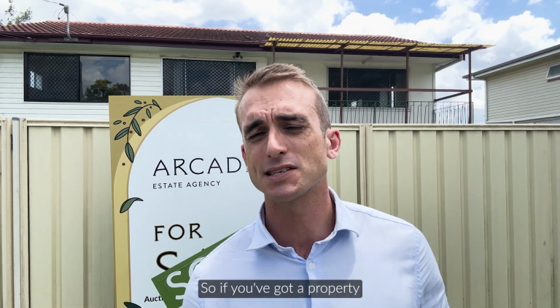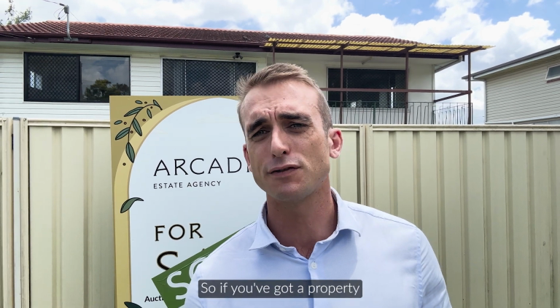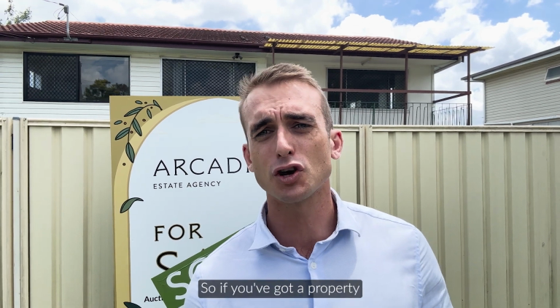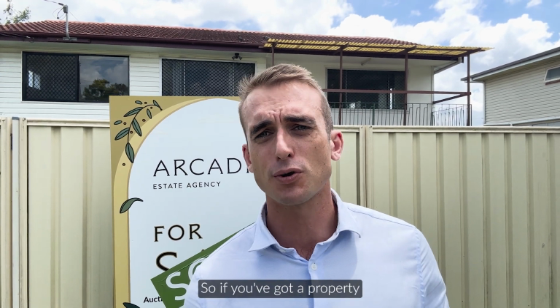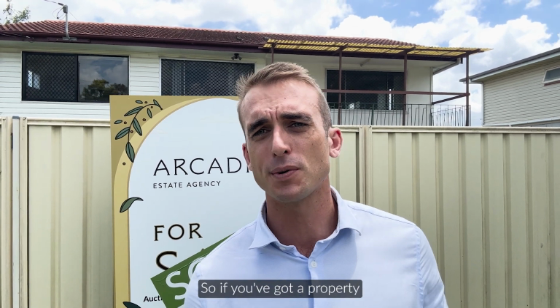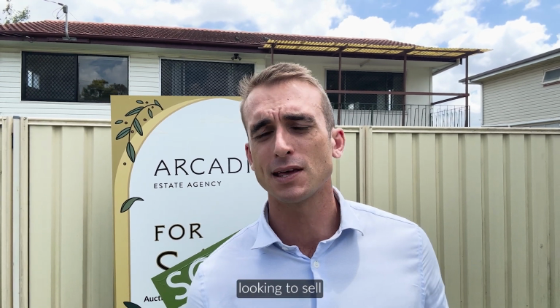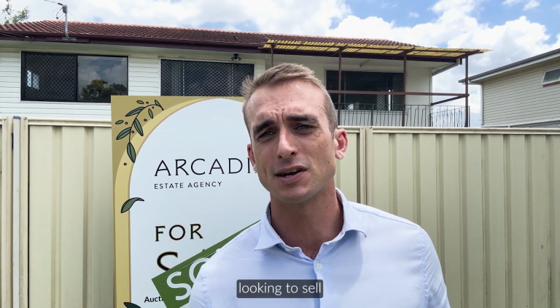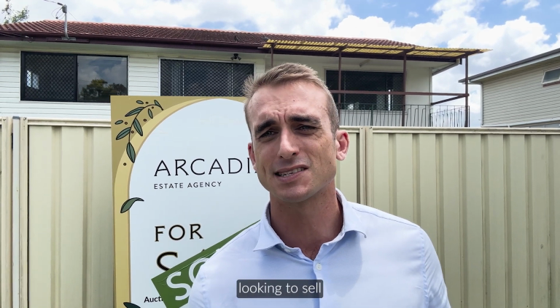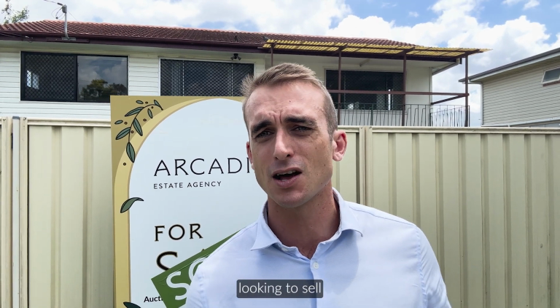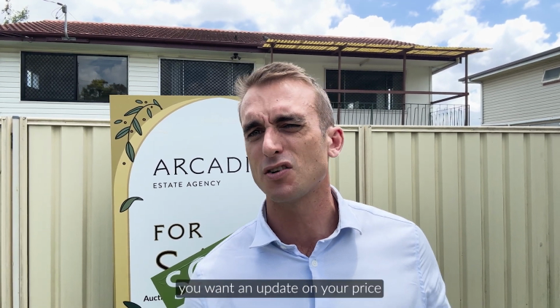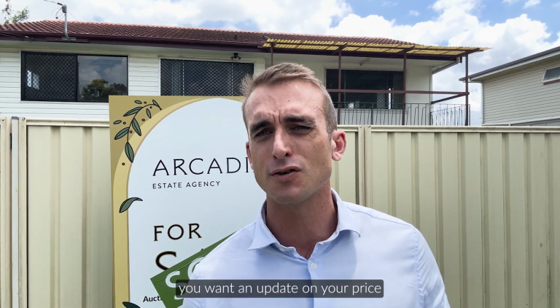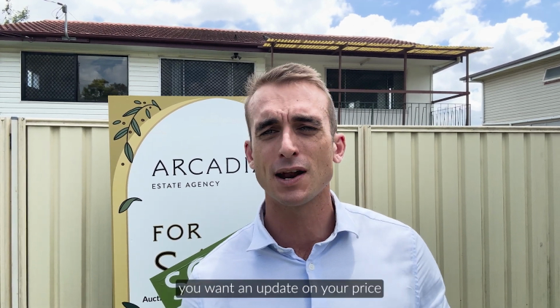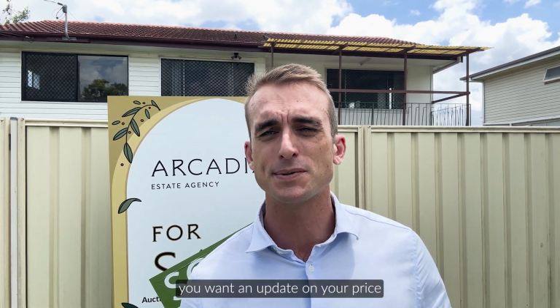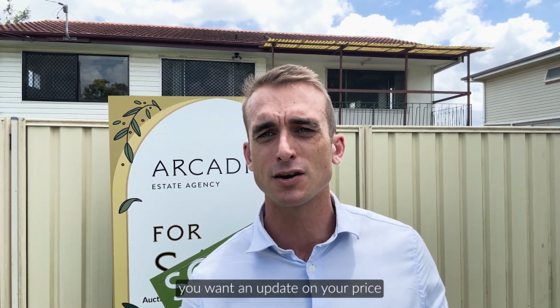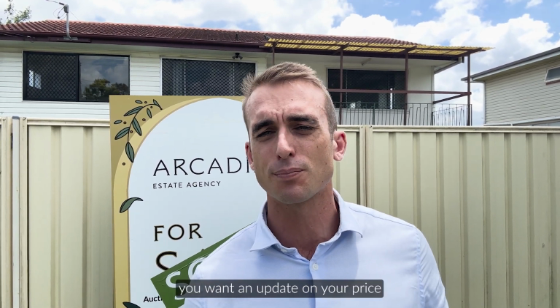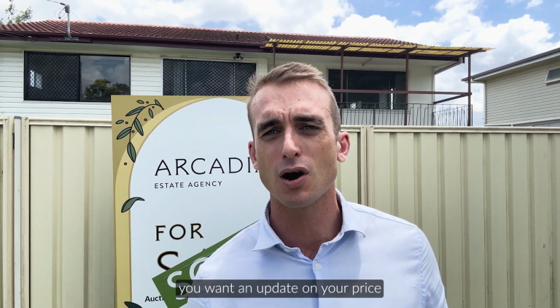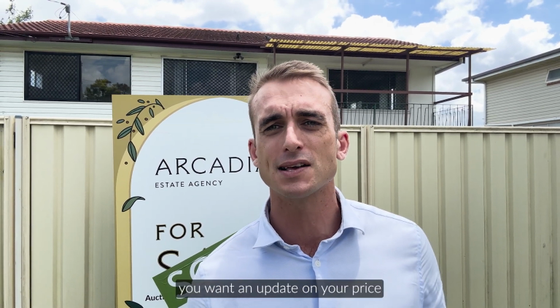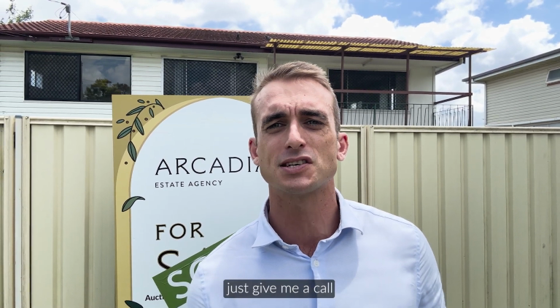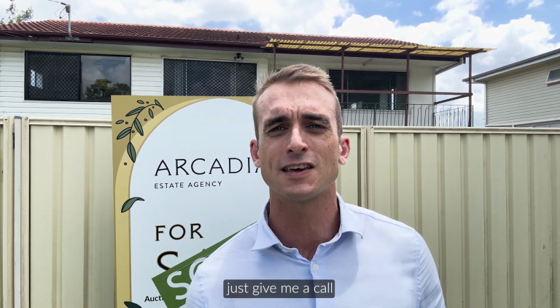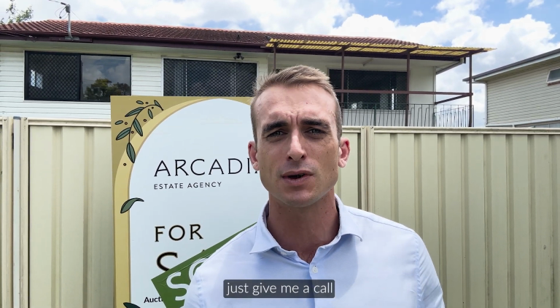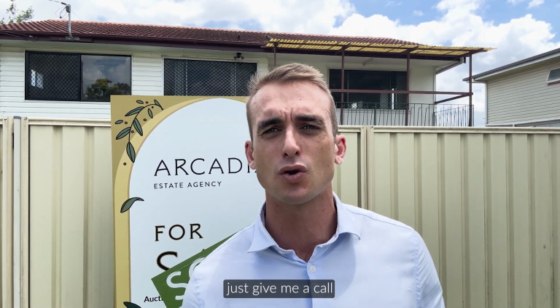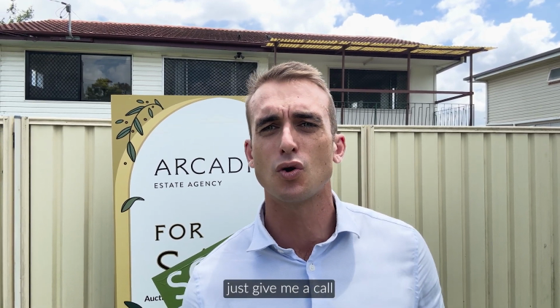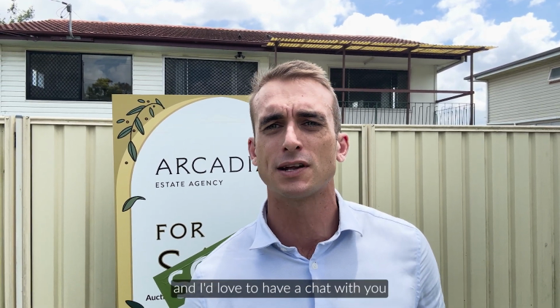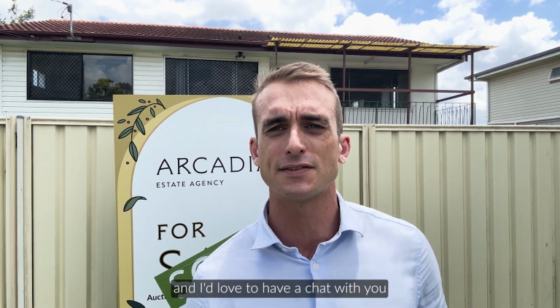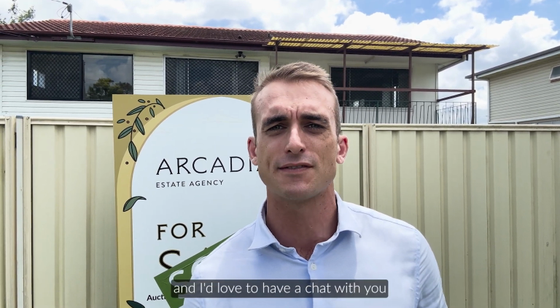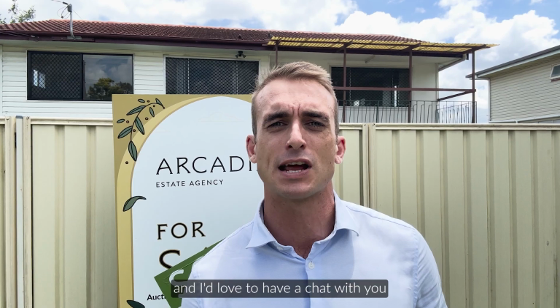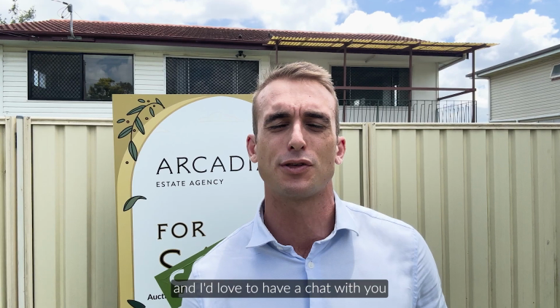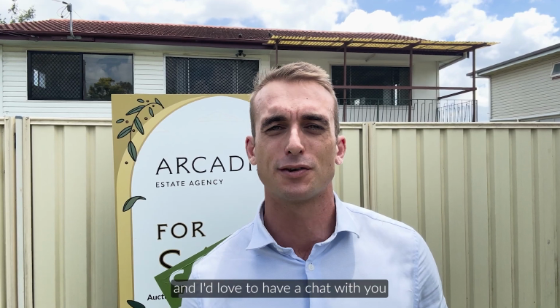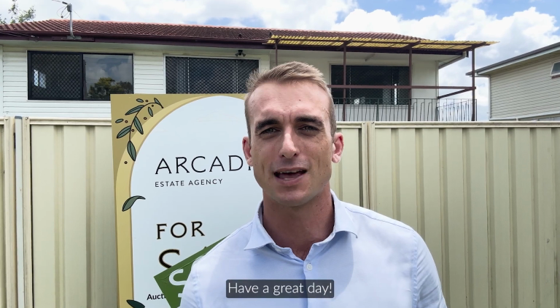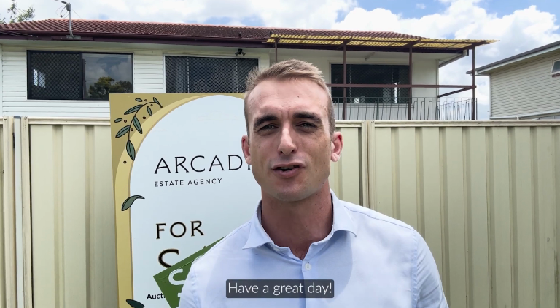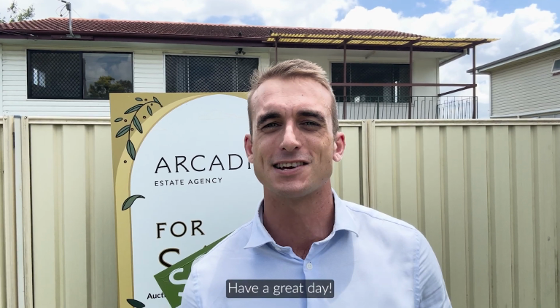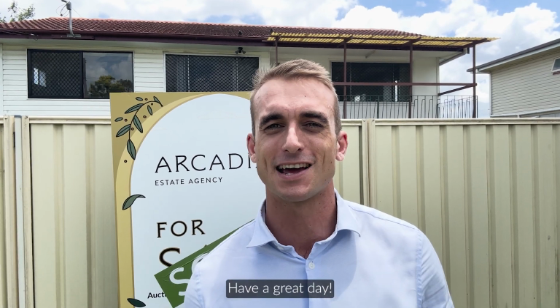So if you've got a property you're looking to sell and you want an update on your price, just give me a call — I'd love to have a chat with you. Have a great day.